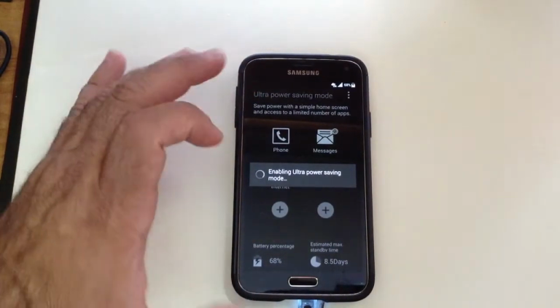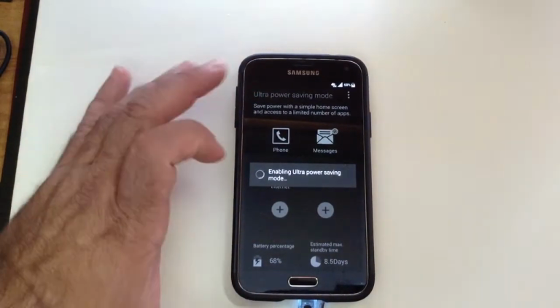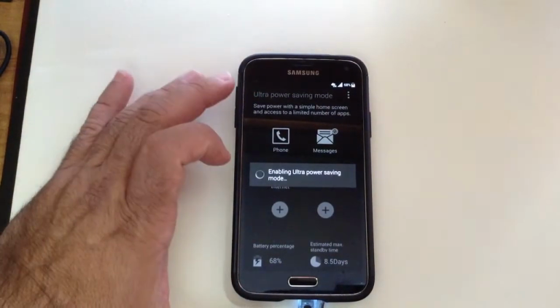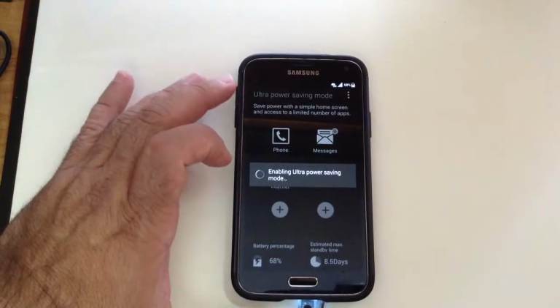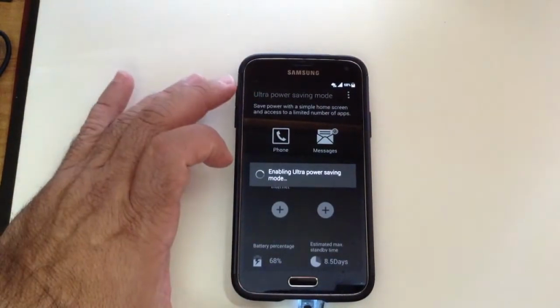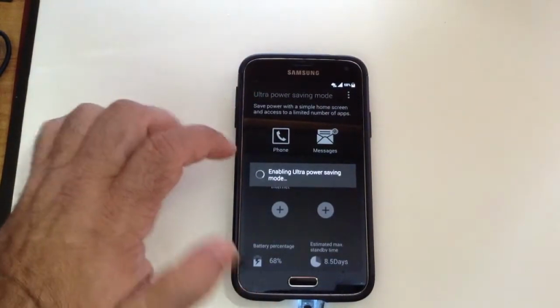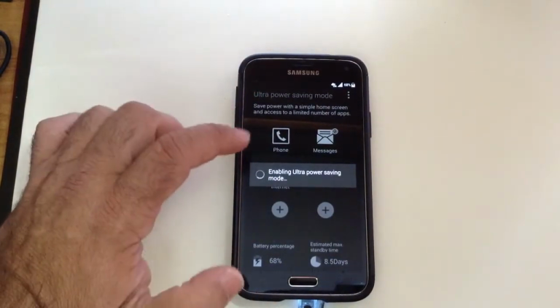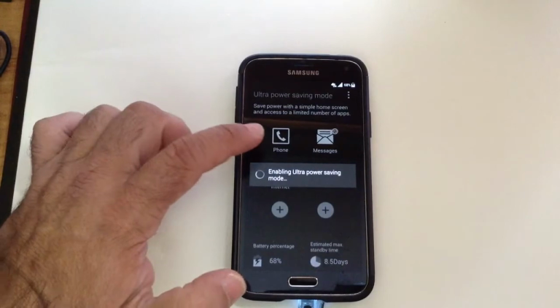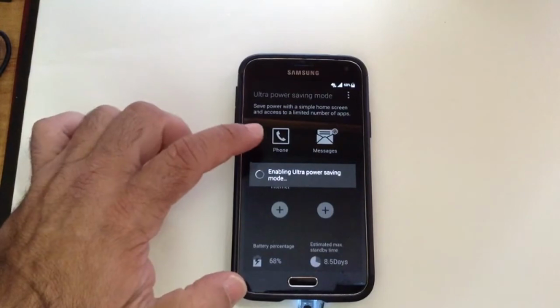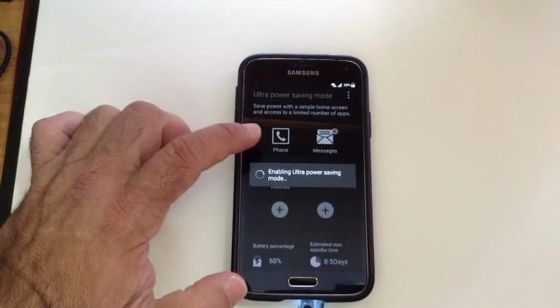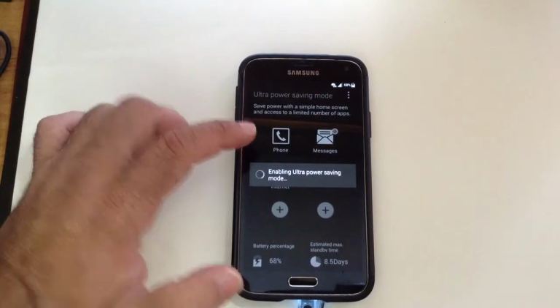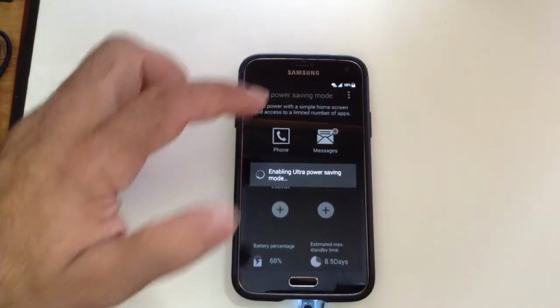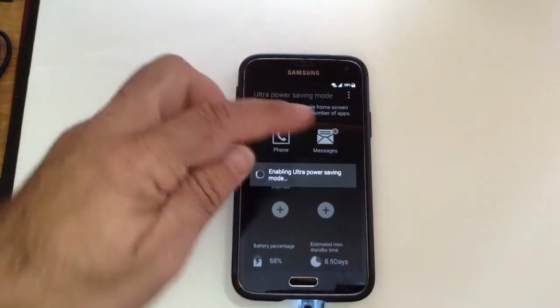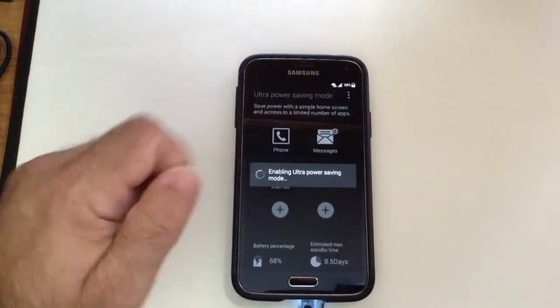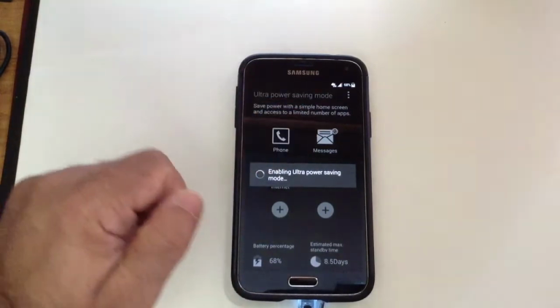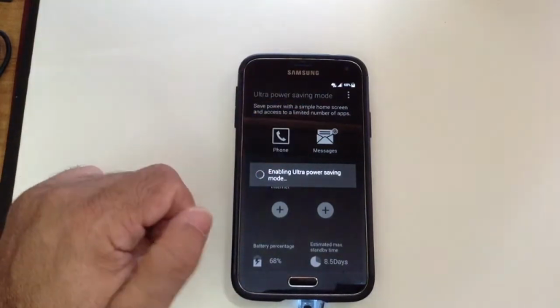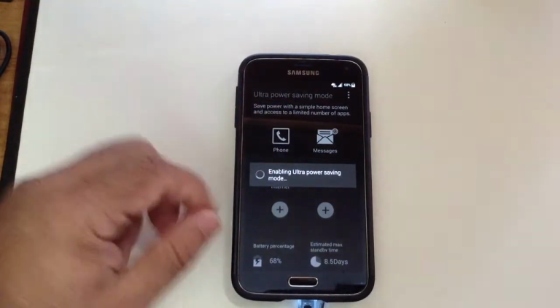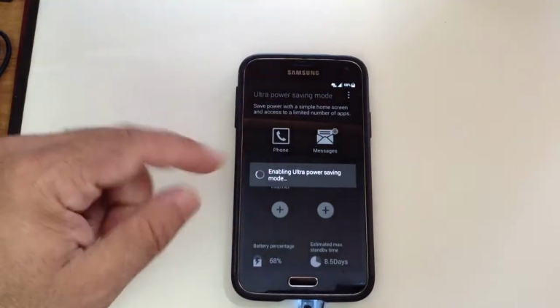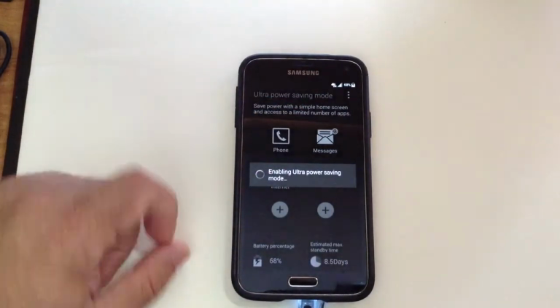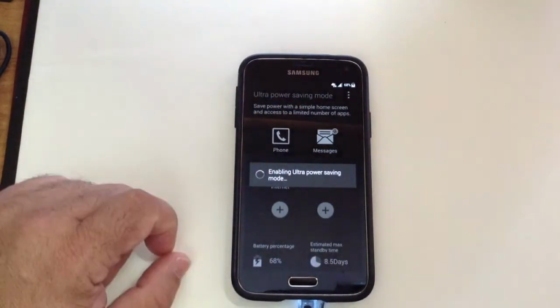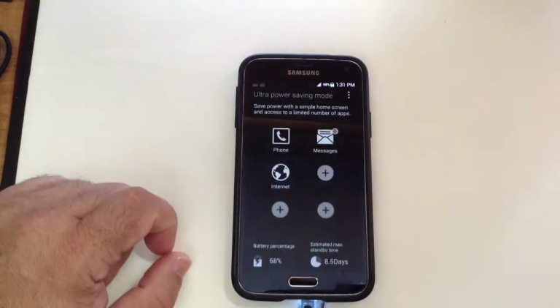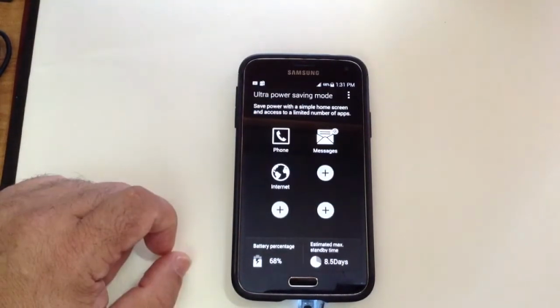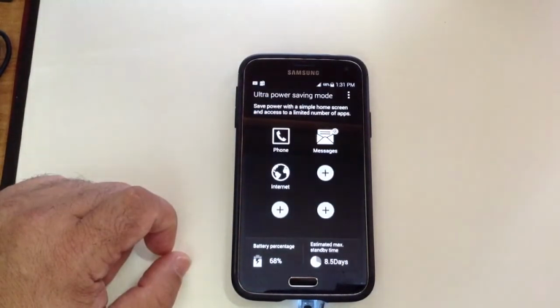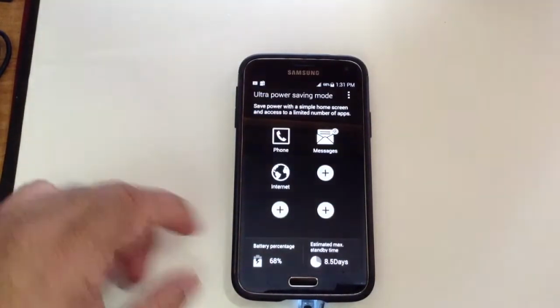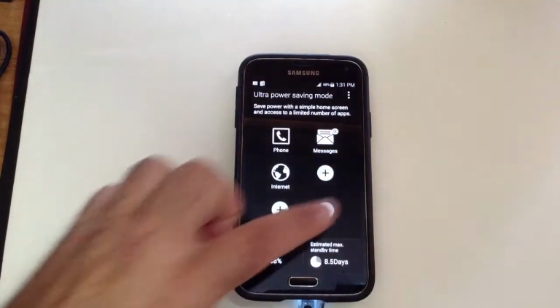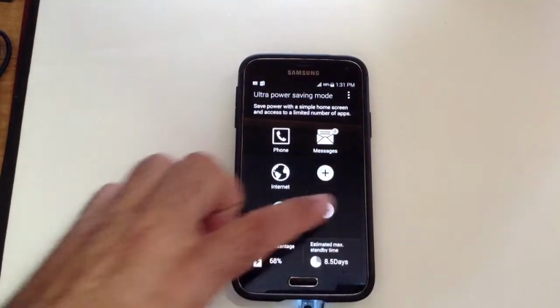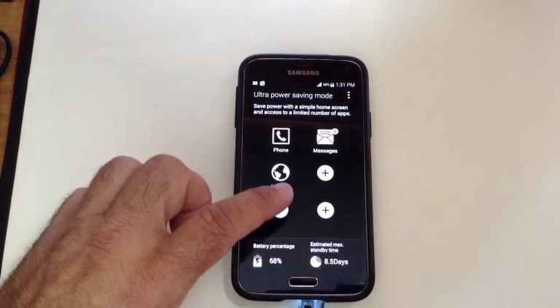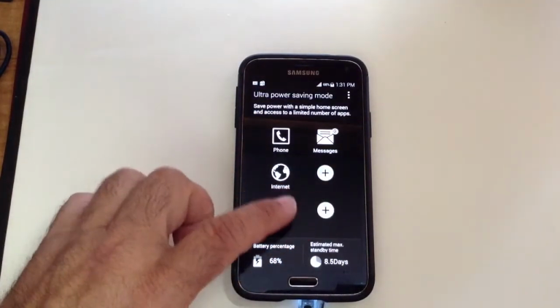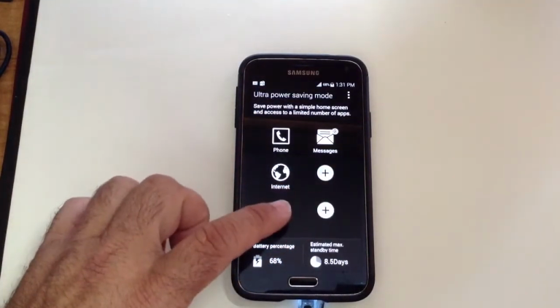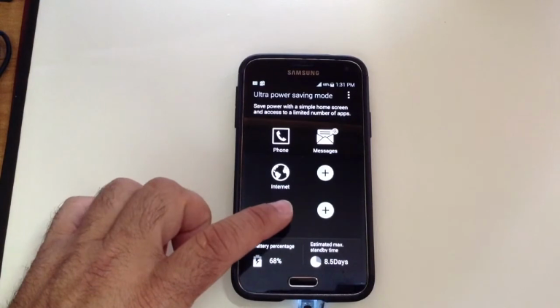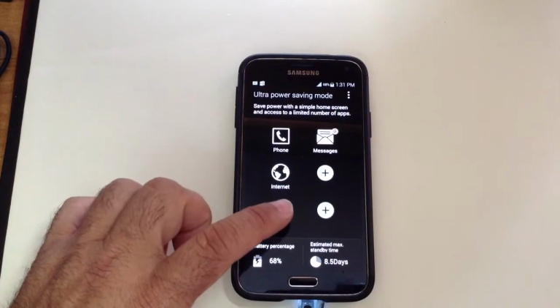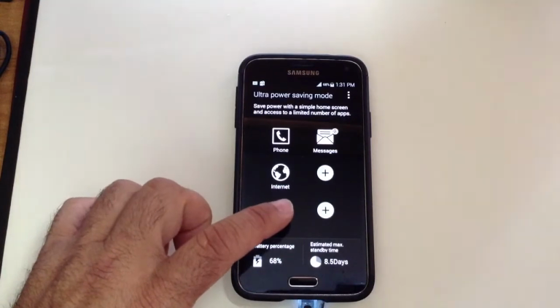The neat thing about this function is that your phone will still work, your text messages will still work, and you'll still be able to use Facebook as well as go on the internet and do some other things.